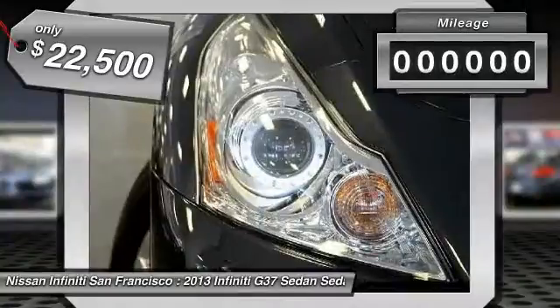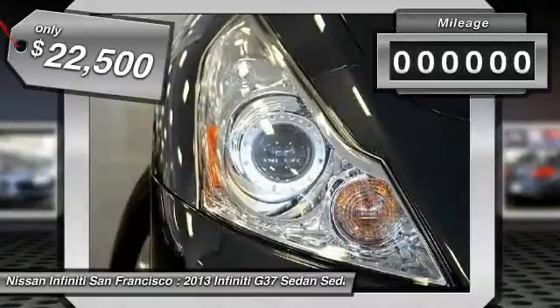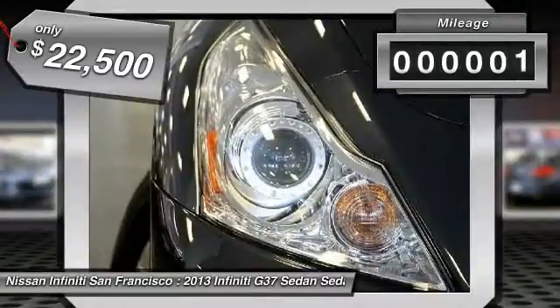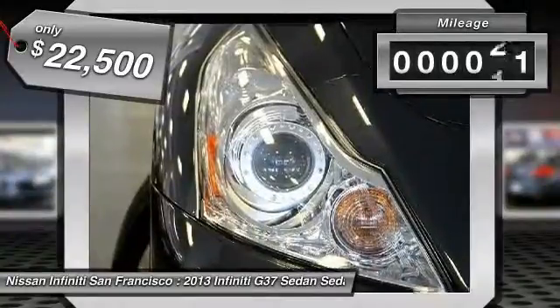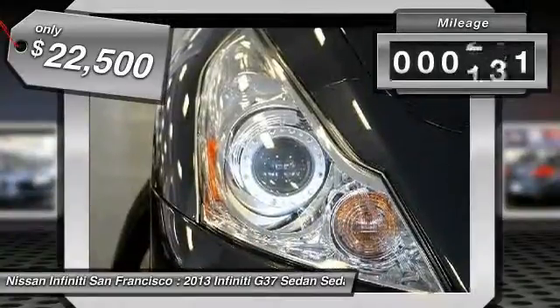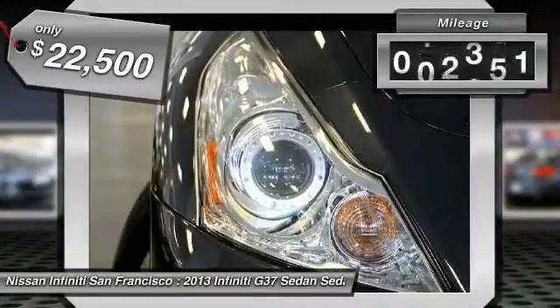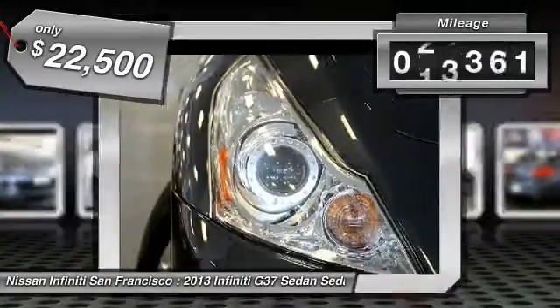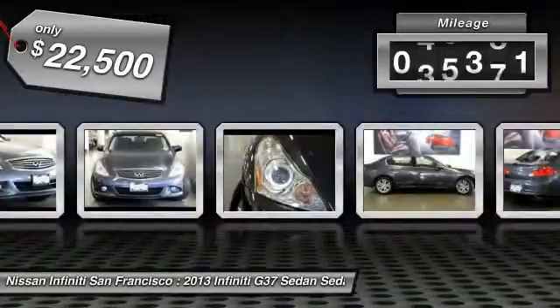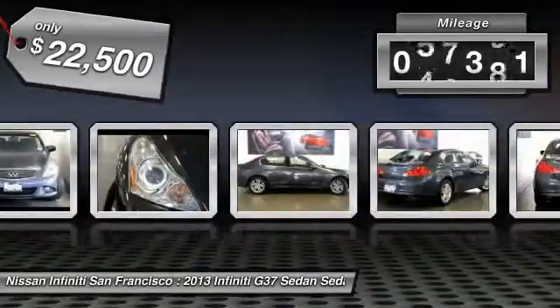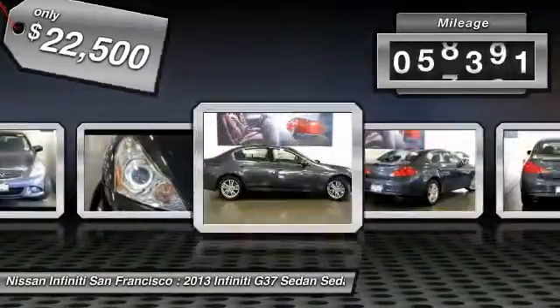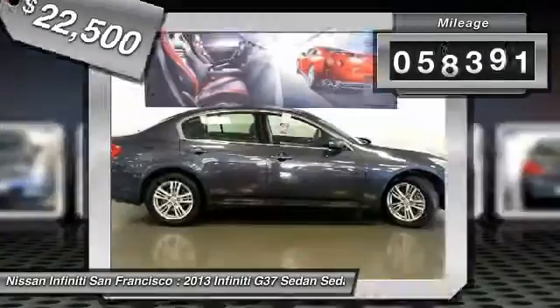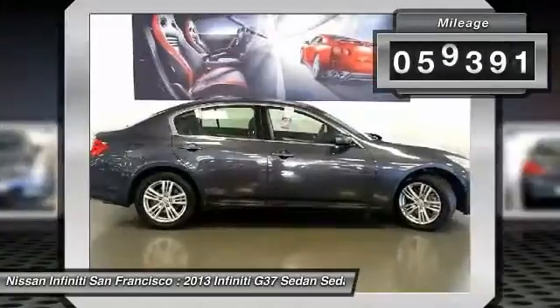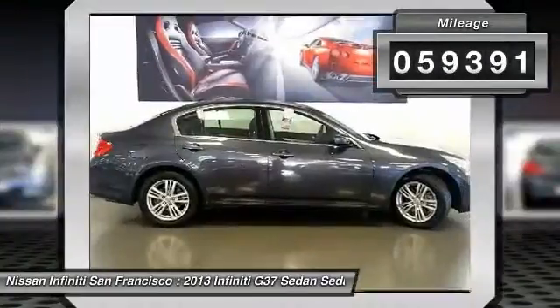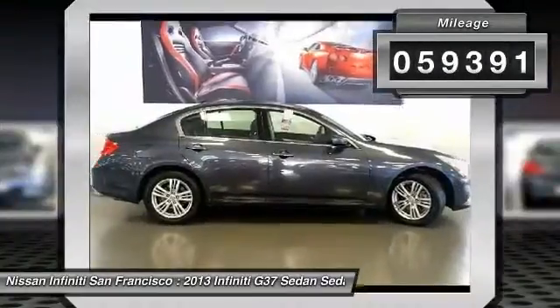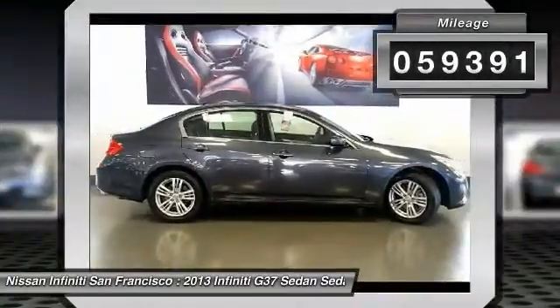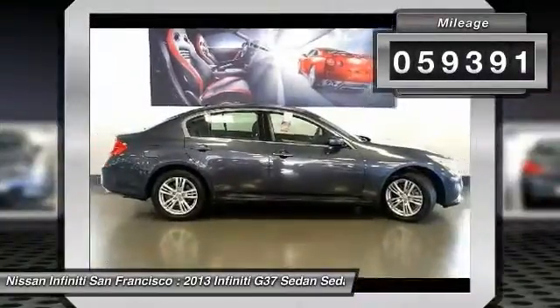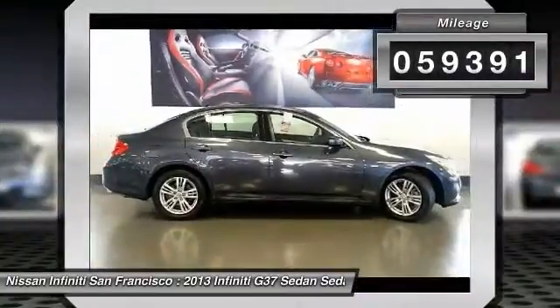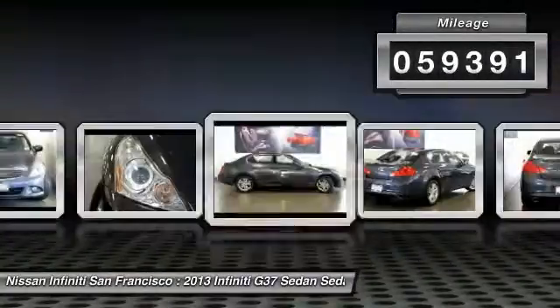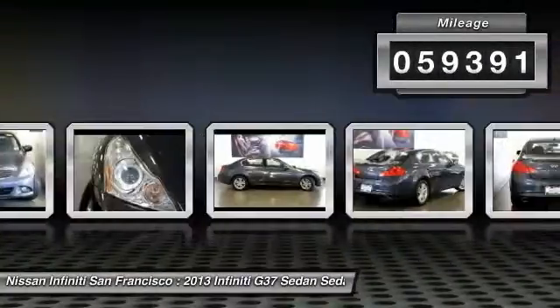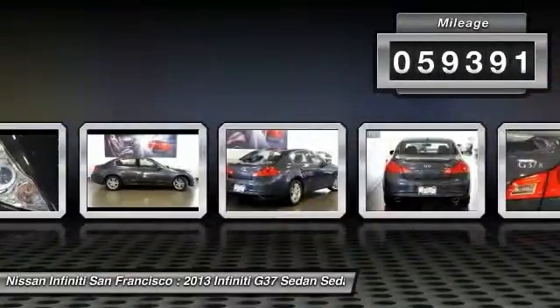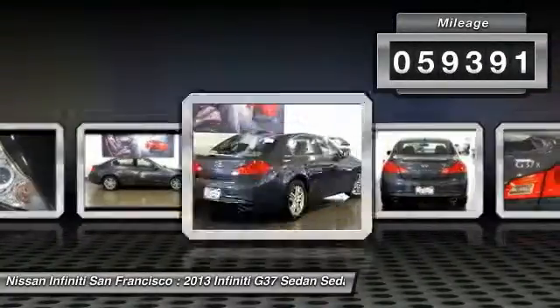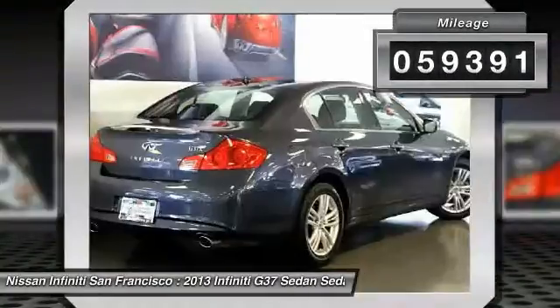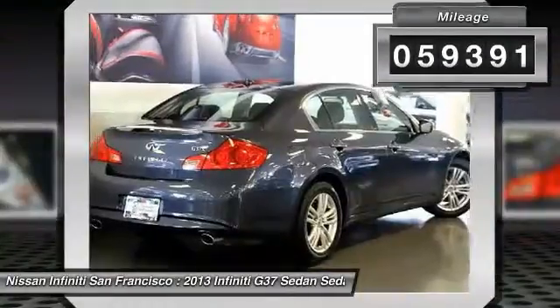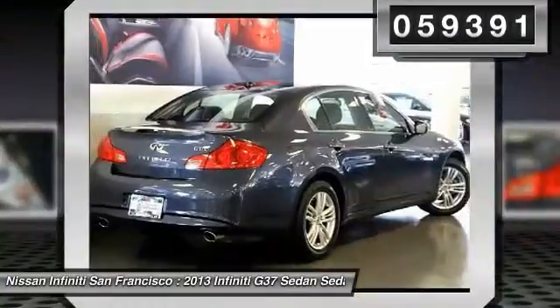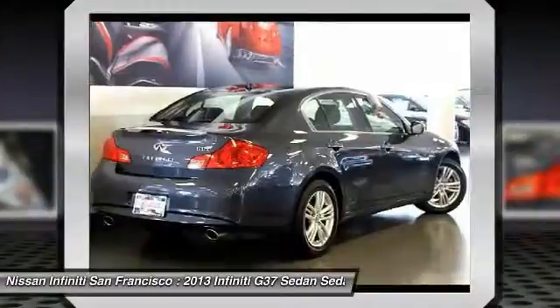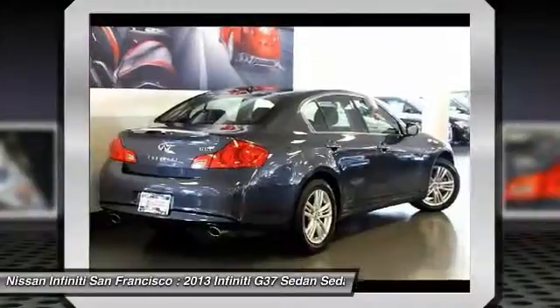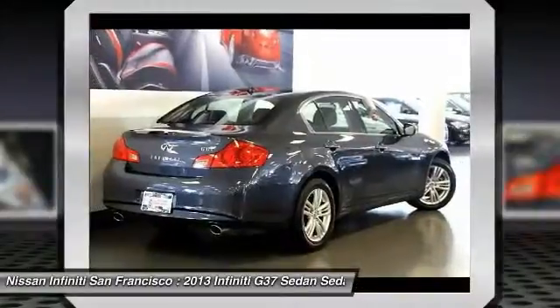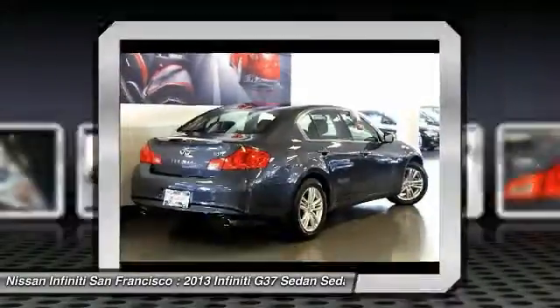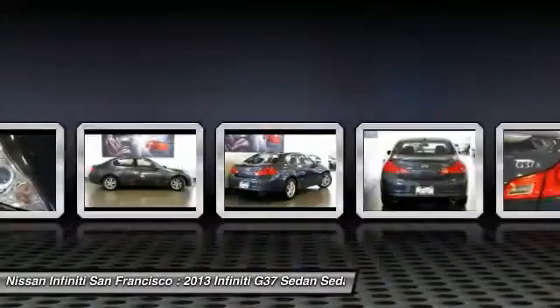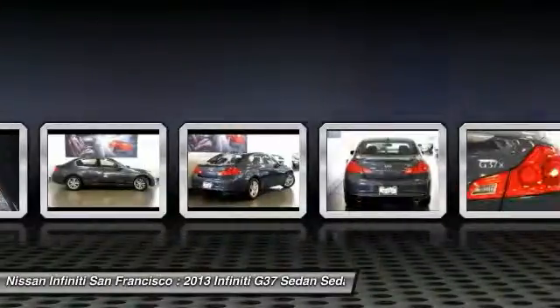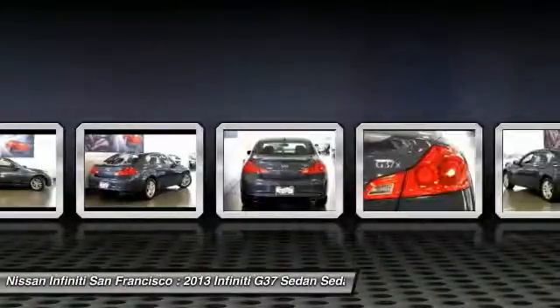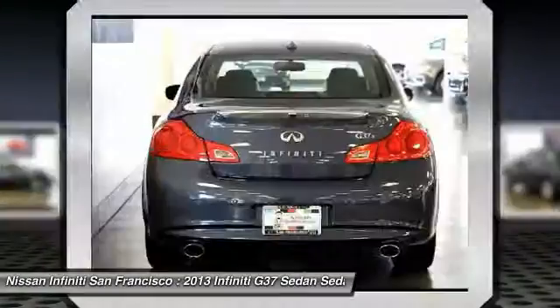This vehicle has less than 60,000 miles. Drive away with a great deal on this vehicle. Call or stop in today.